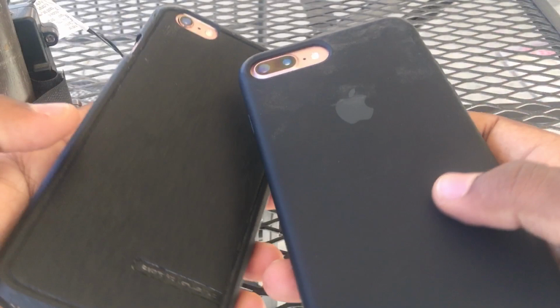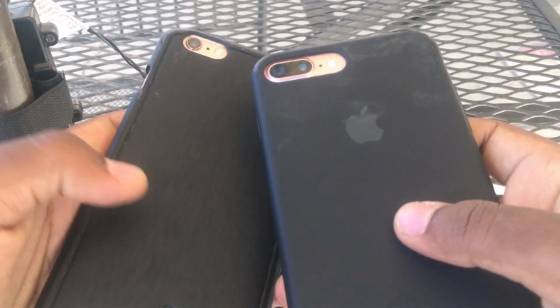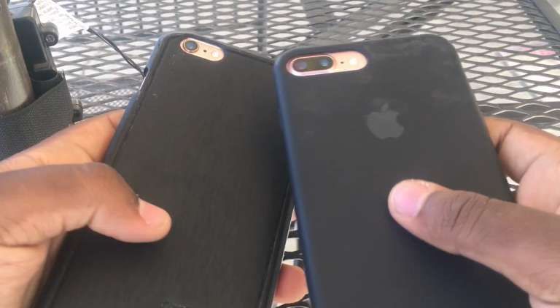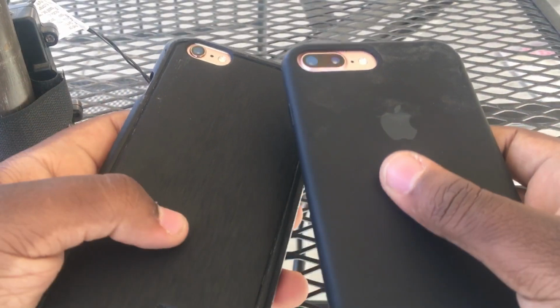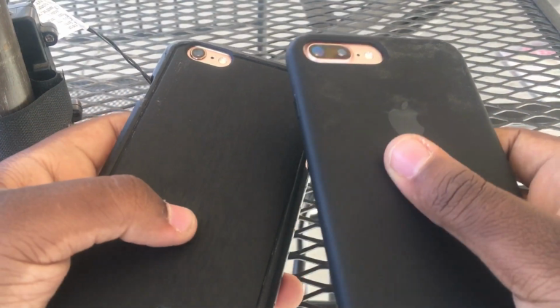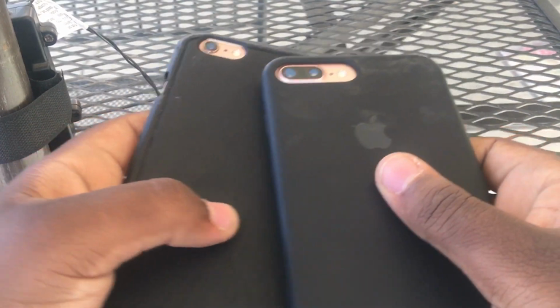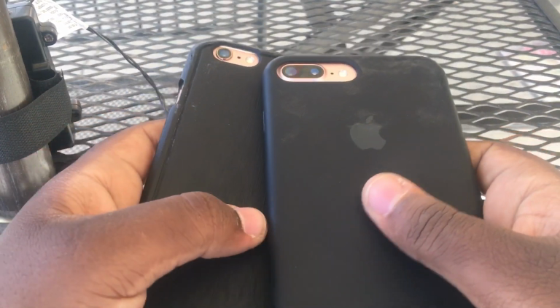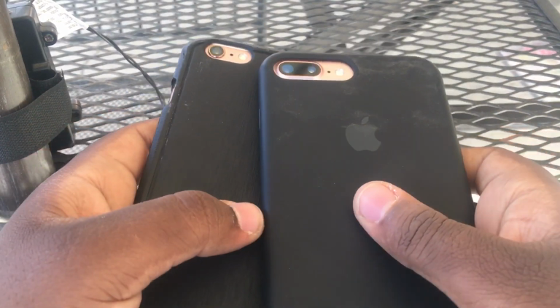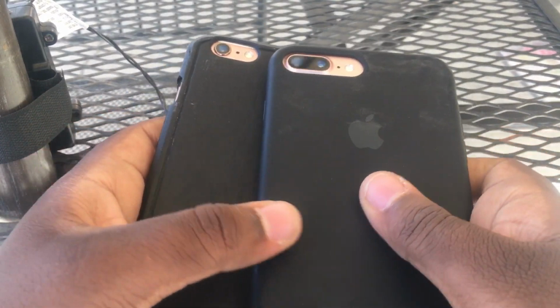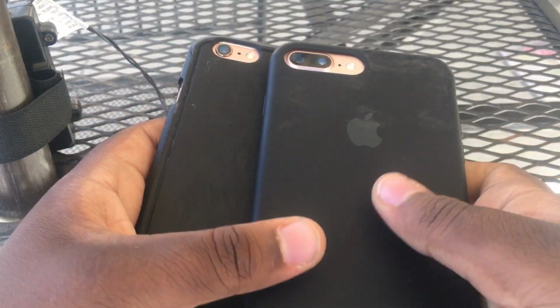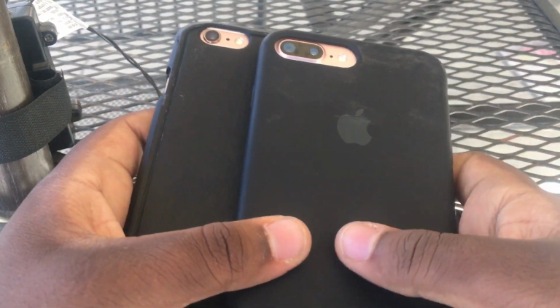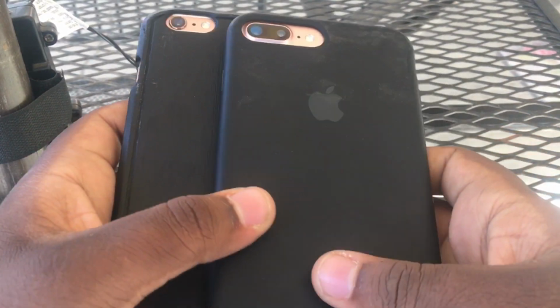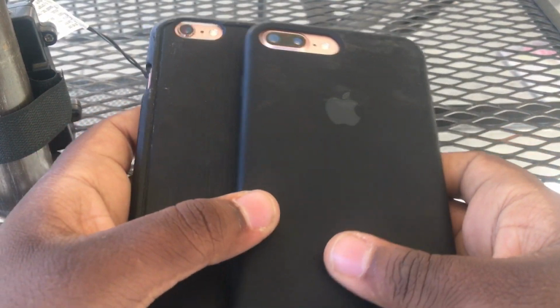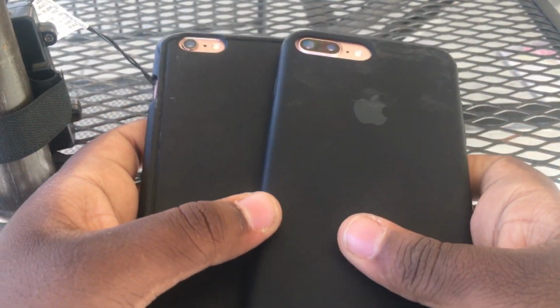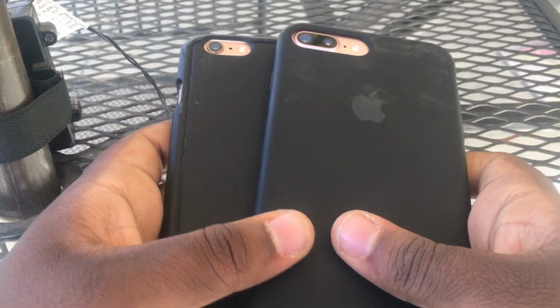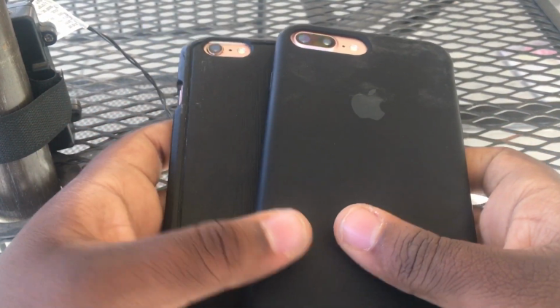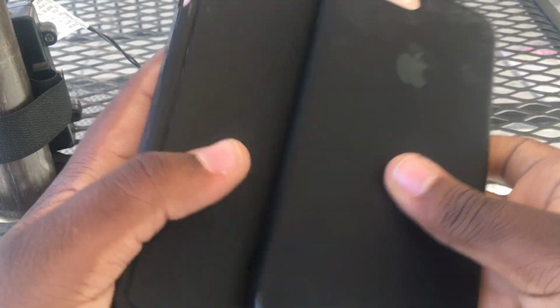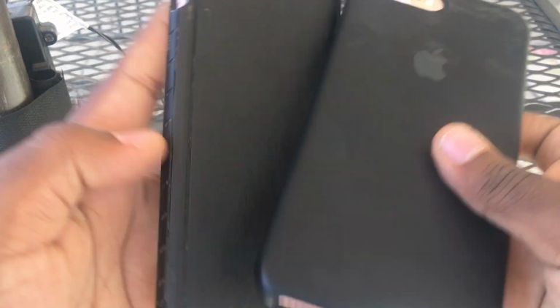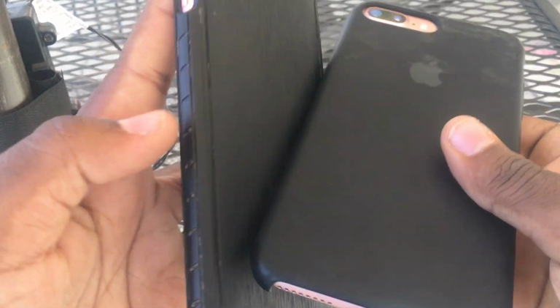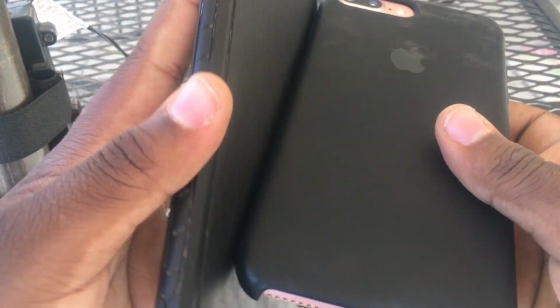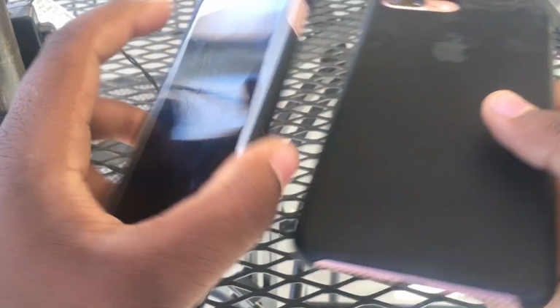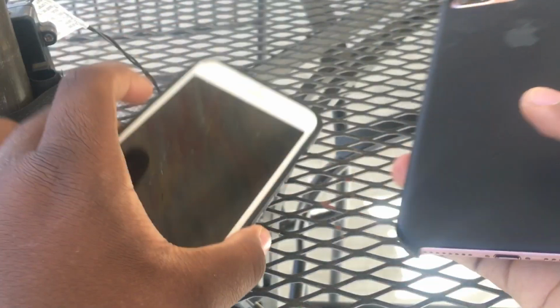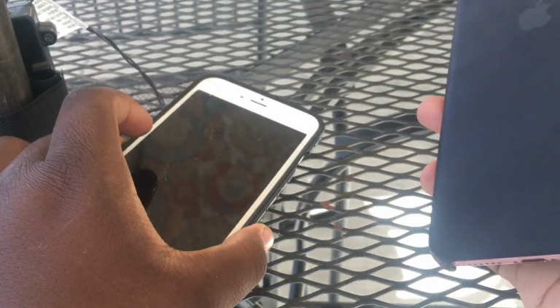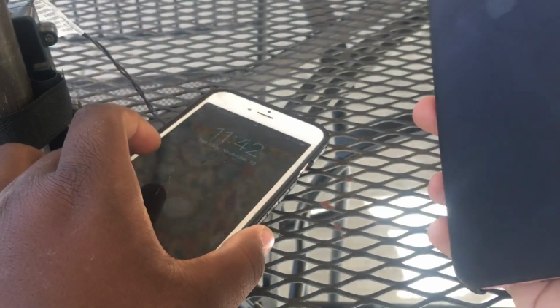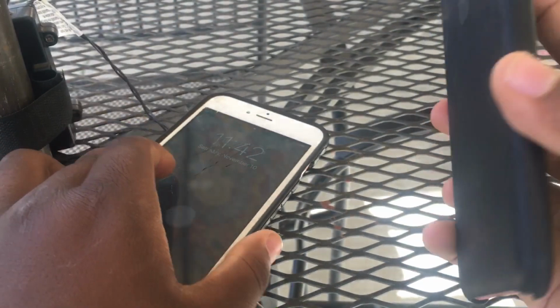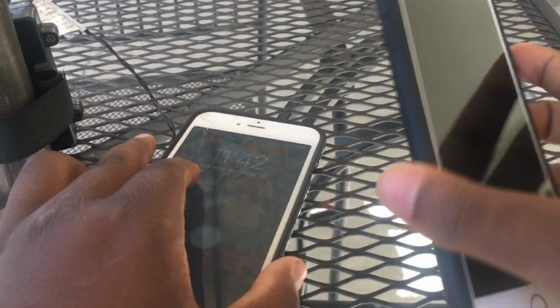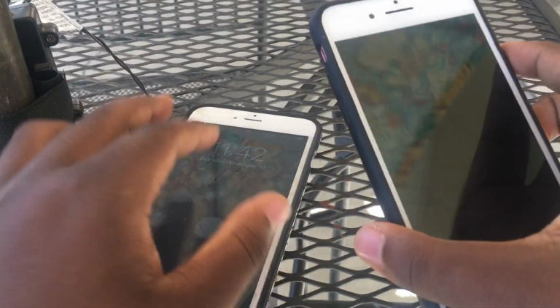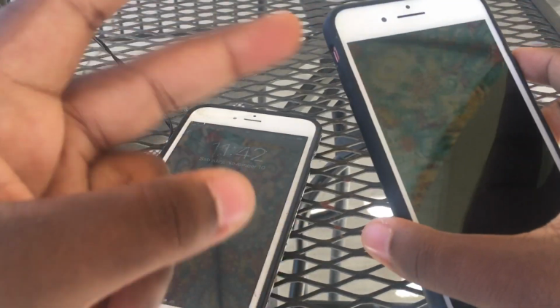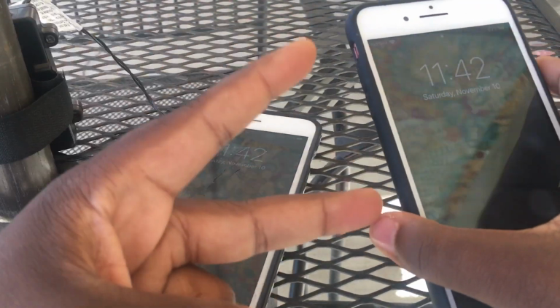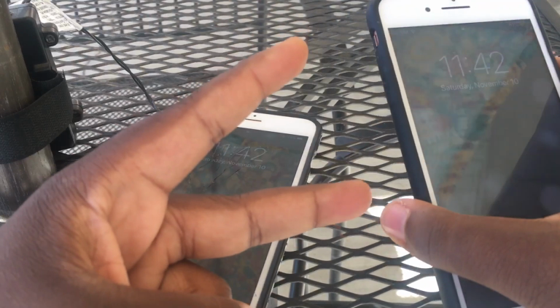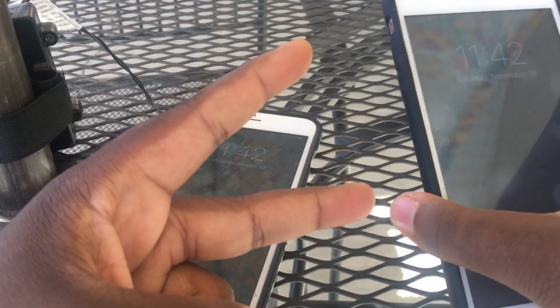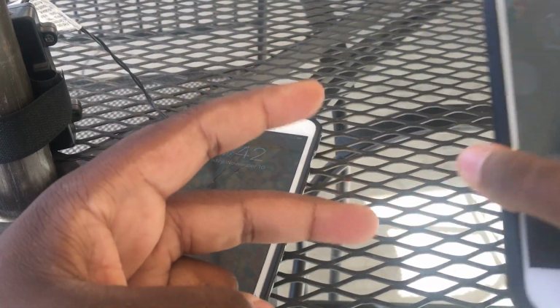But yeah, these are the two iPhones that I got for $200. I hope you guys enjoy. Peace out.